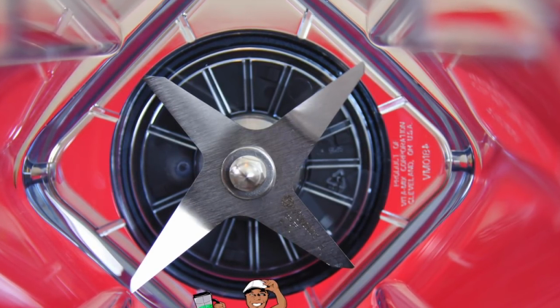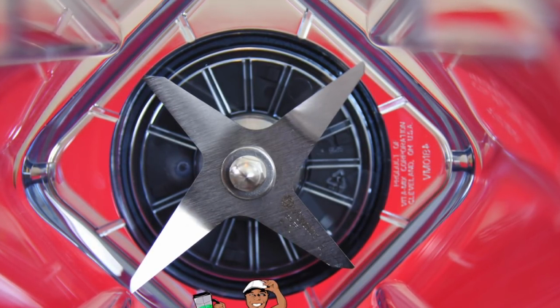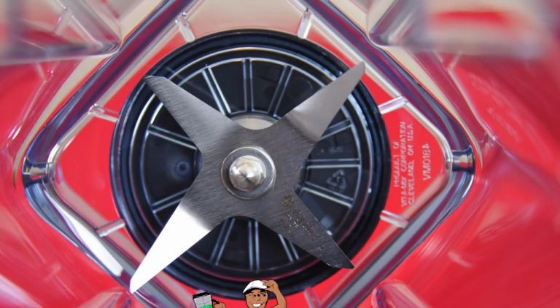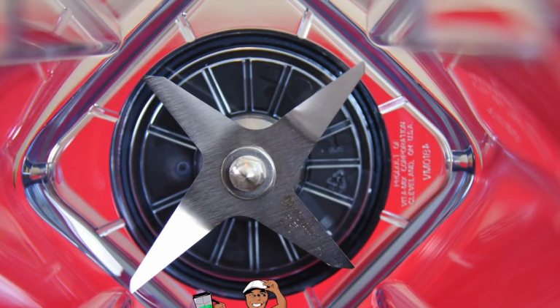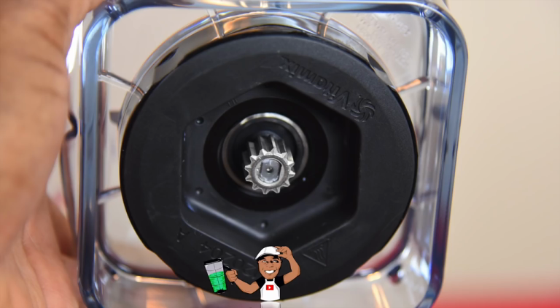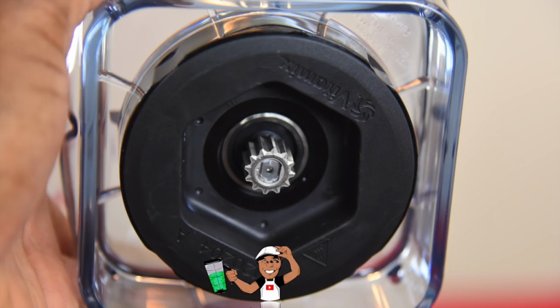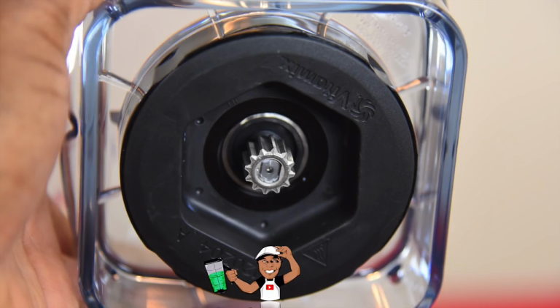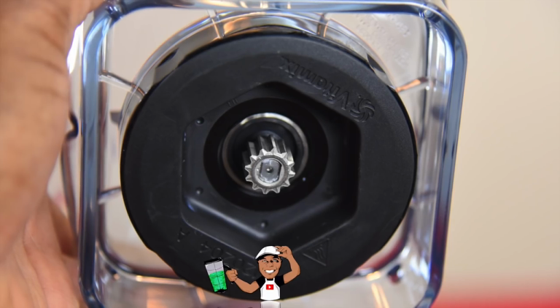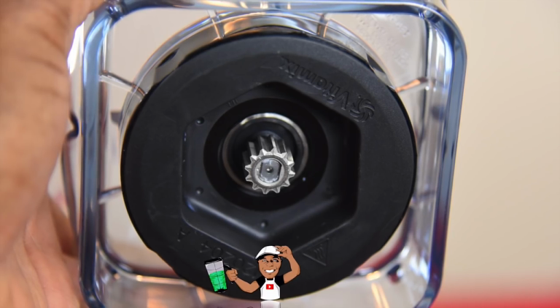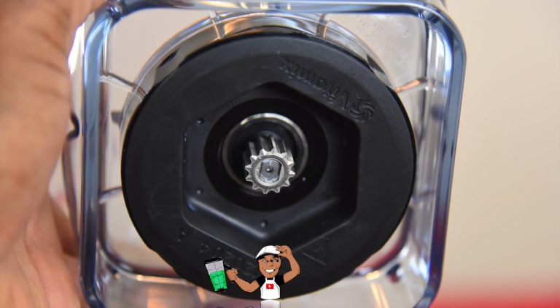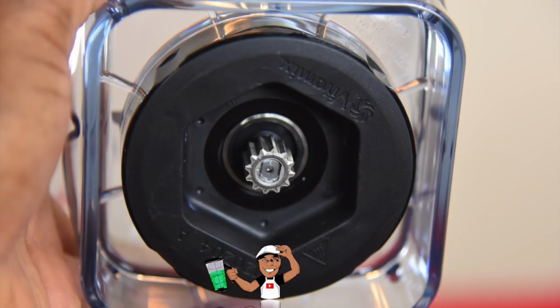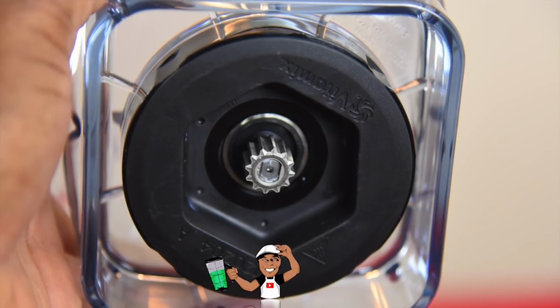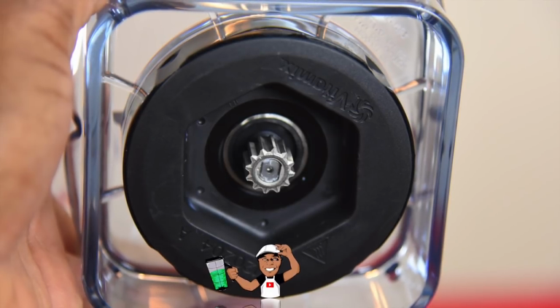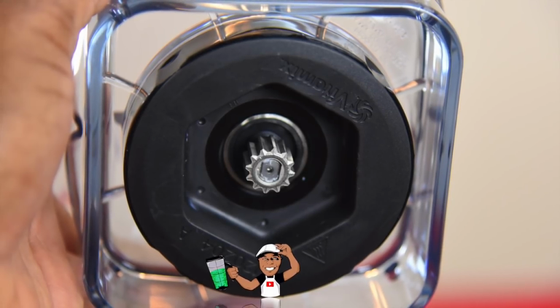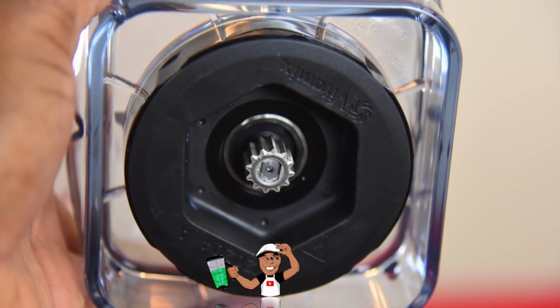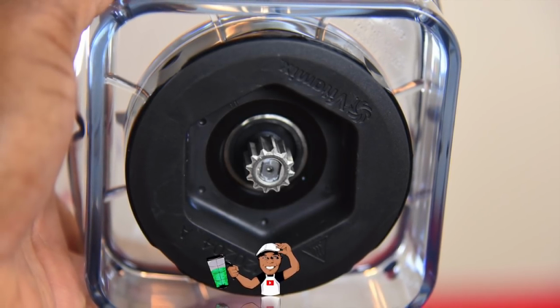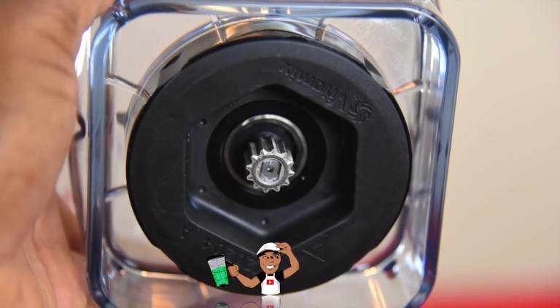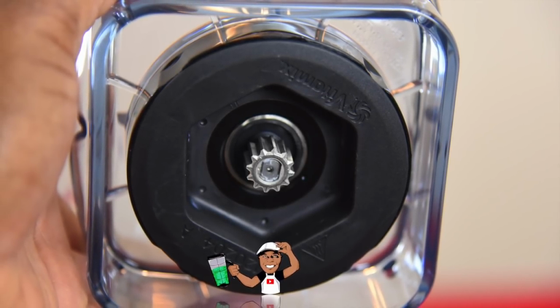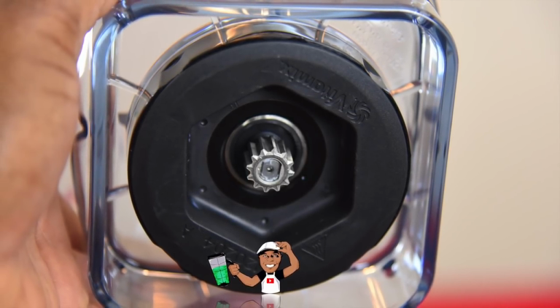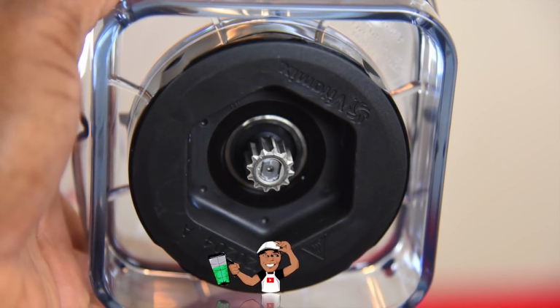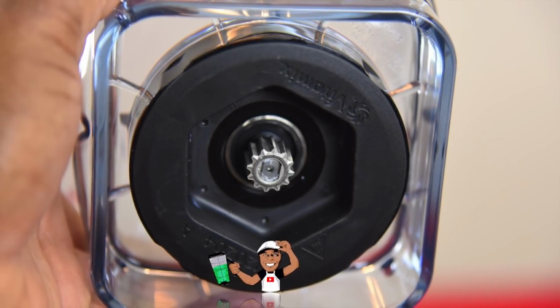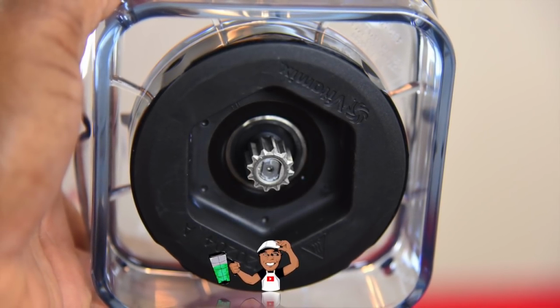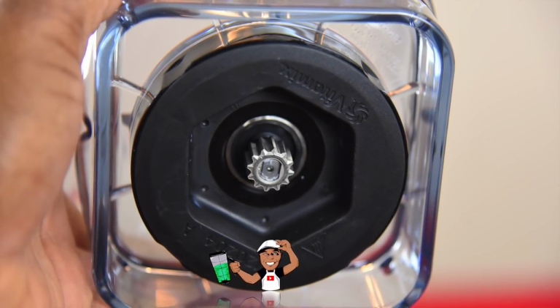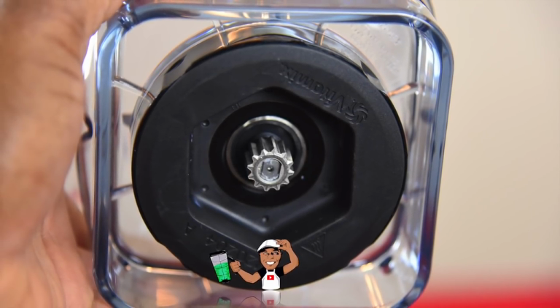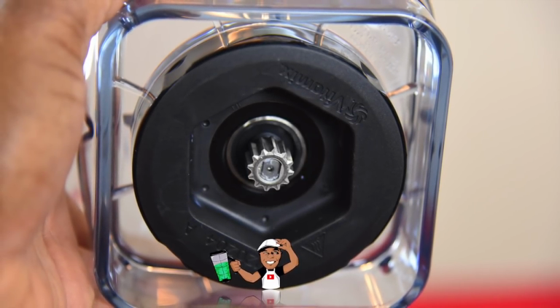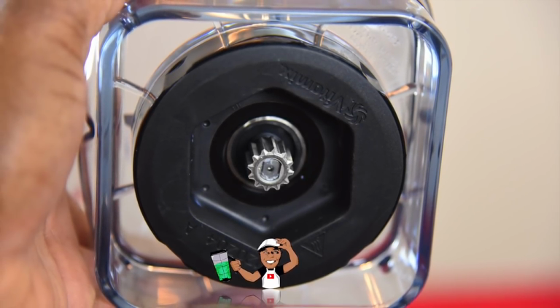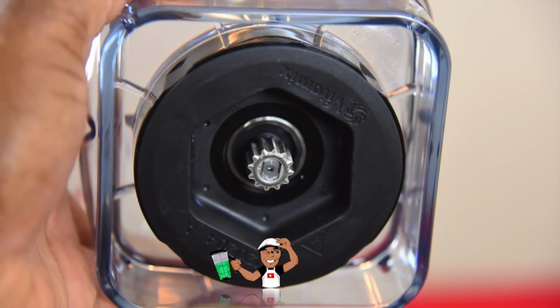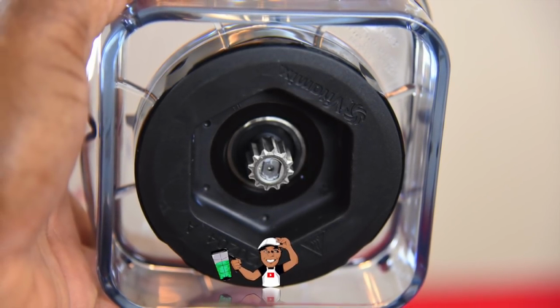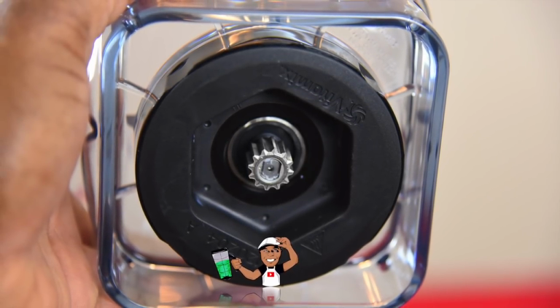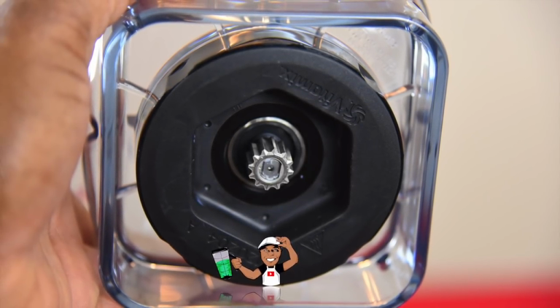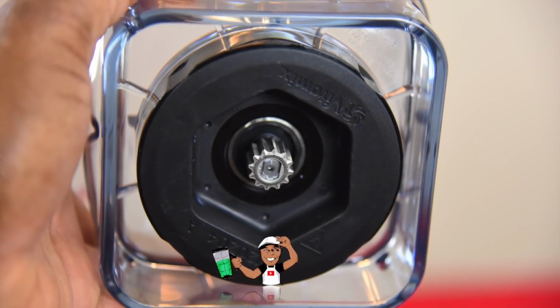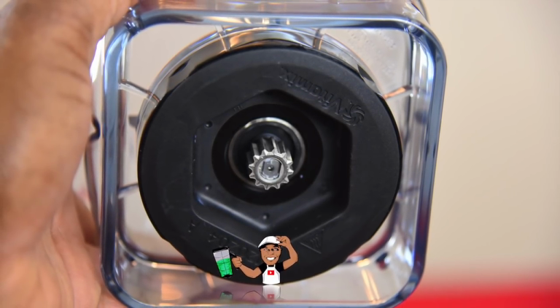All Vitamix blenders come with stainless steel laser cut blades that are thick to pulverize tough ingredients such as stems from figs. The blades are driven by metal gears that are connected to a large heavy duty retainer nut. This bad boy is staying put.